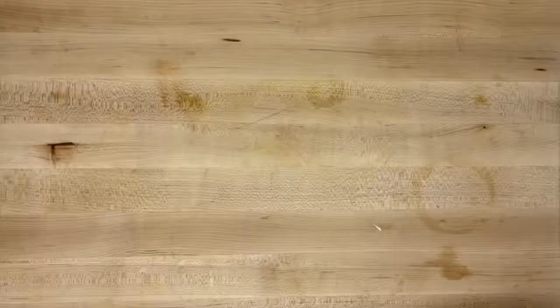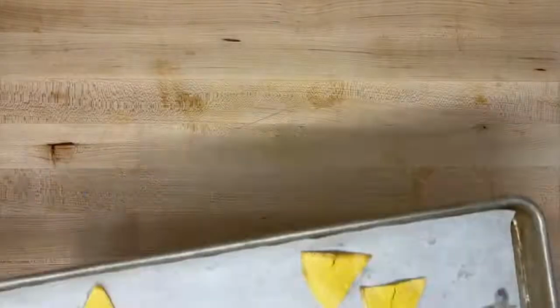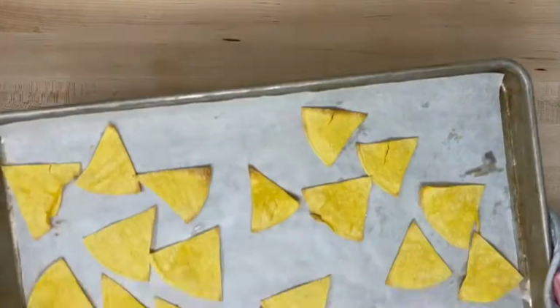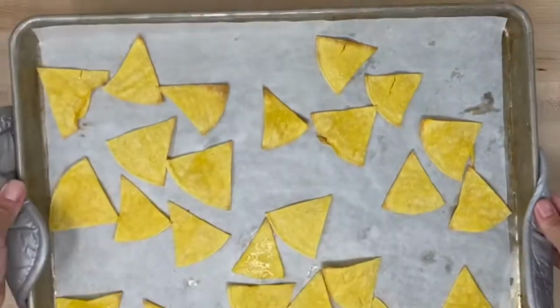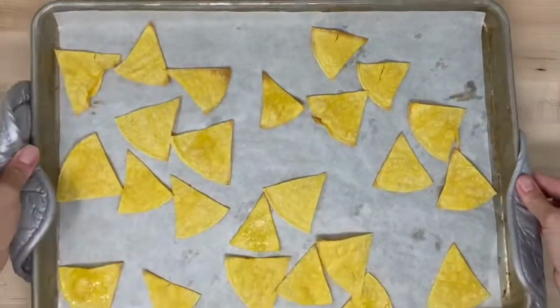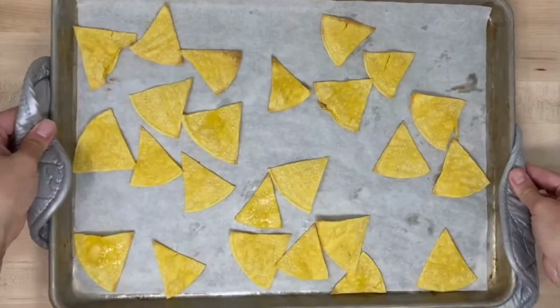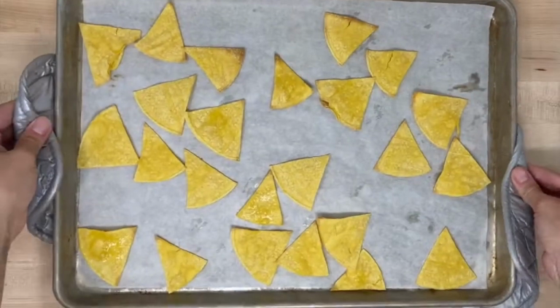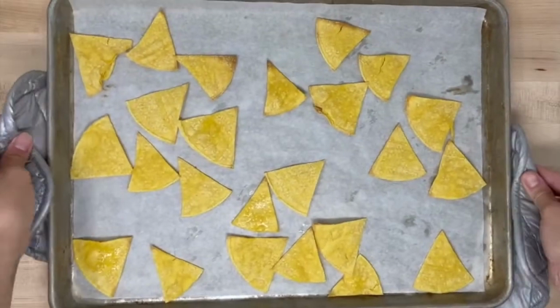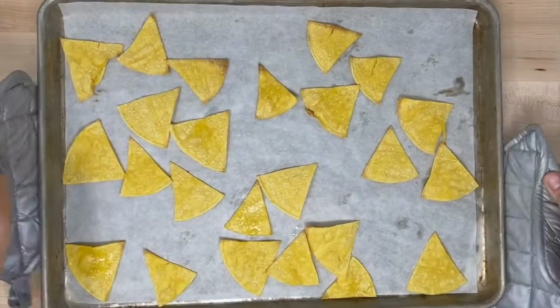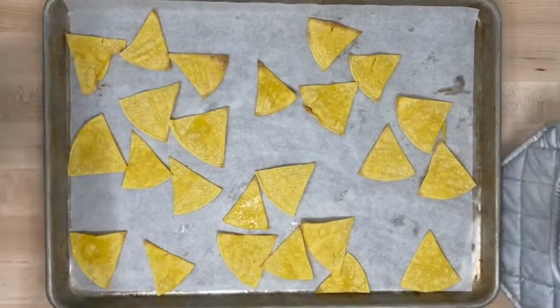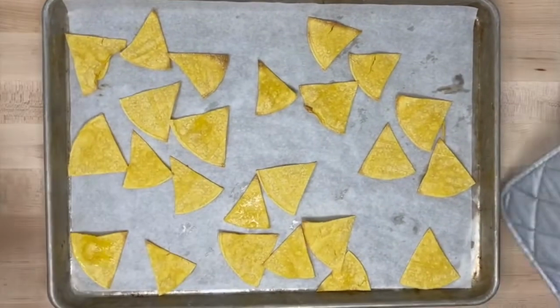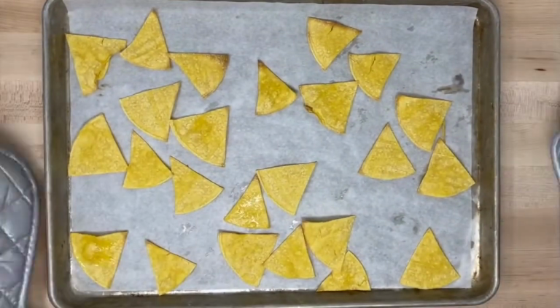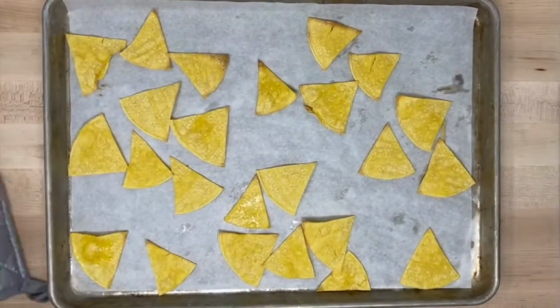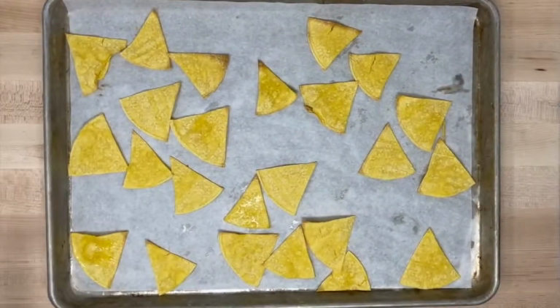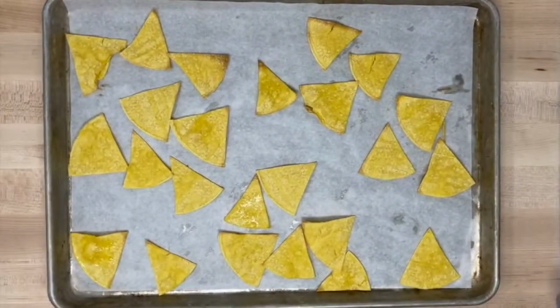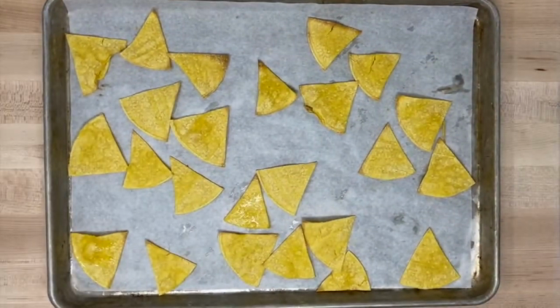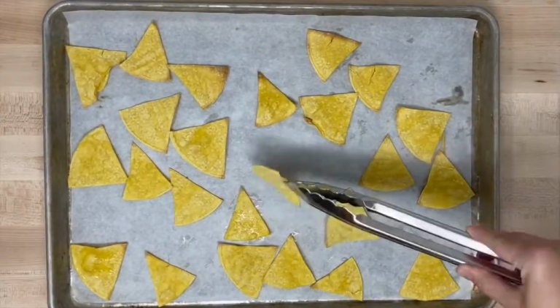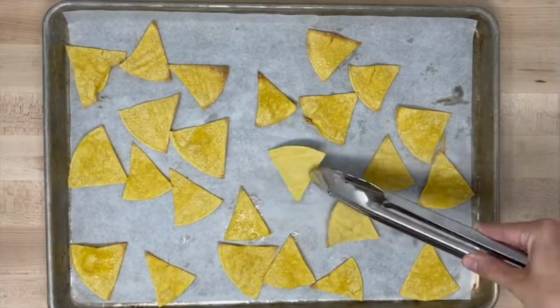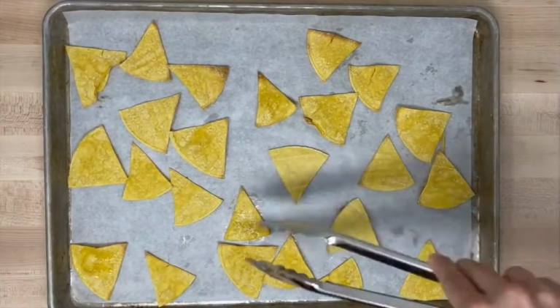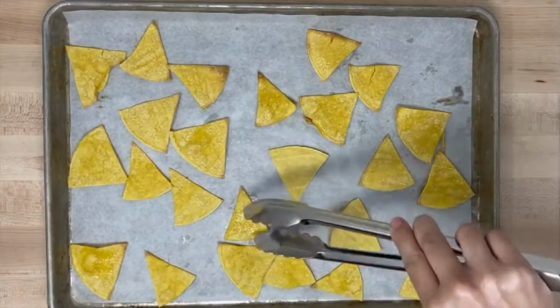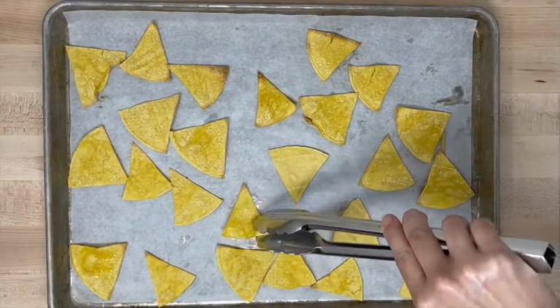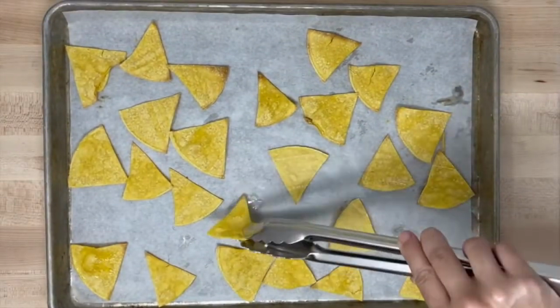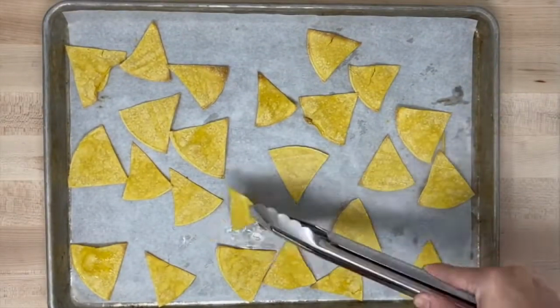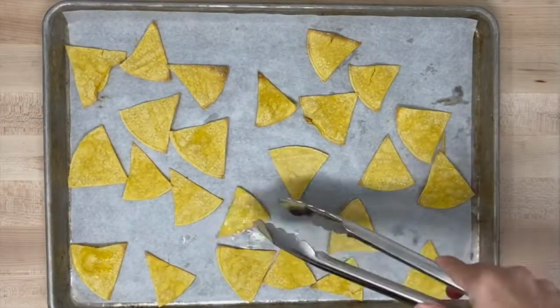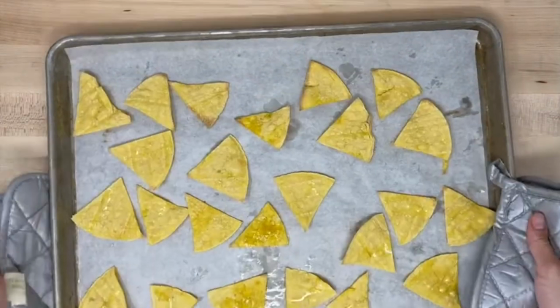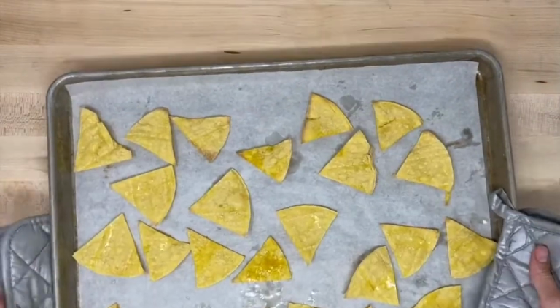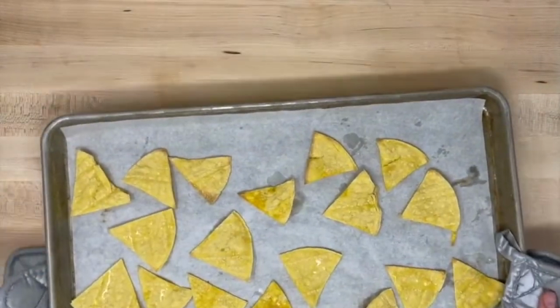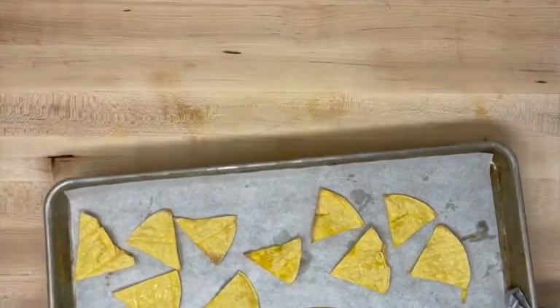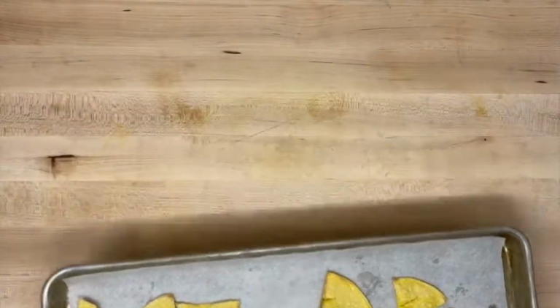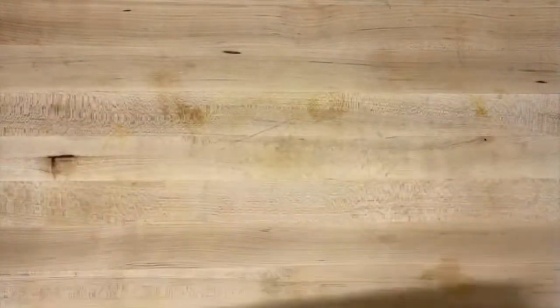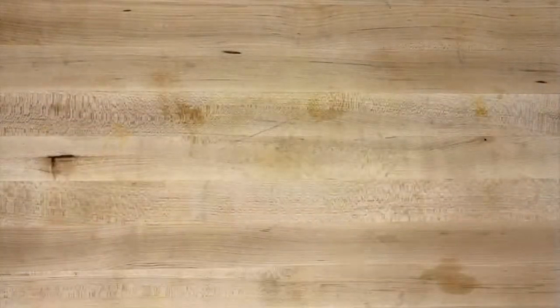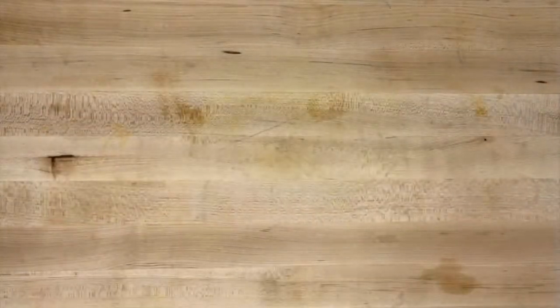You can also use this recipe to make chips. Check out our chilaquiles recipe to see how.